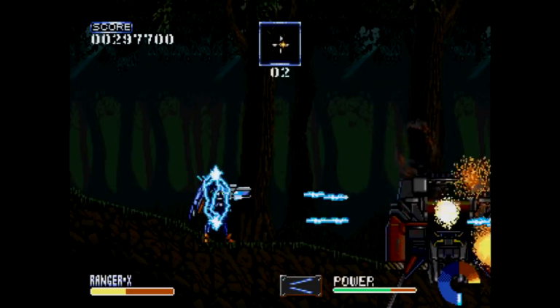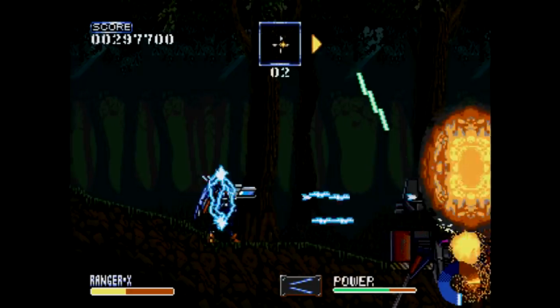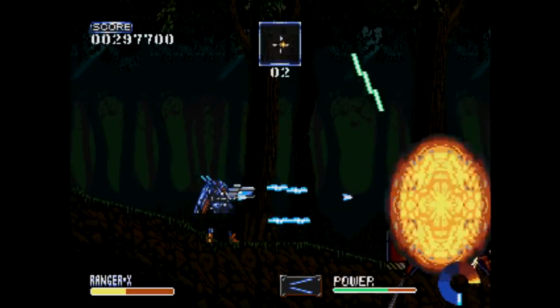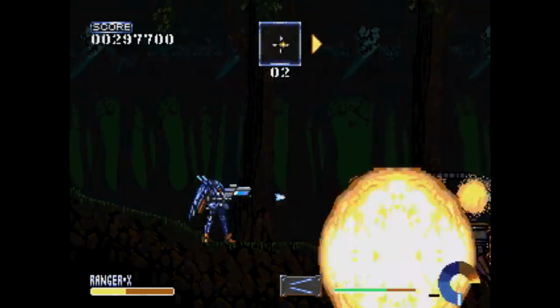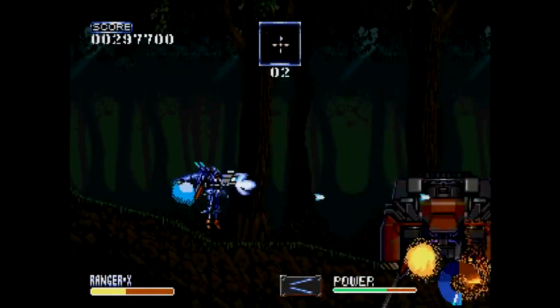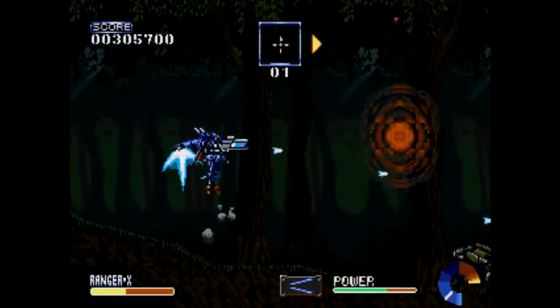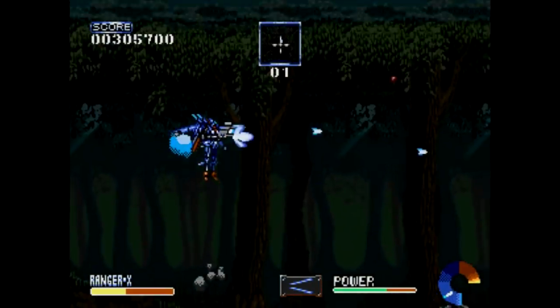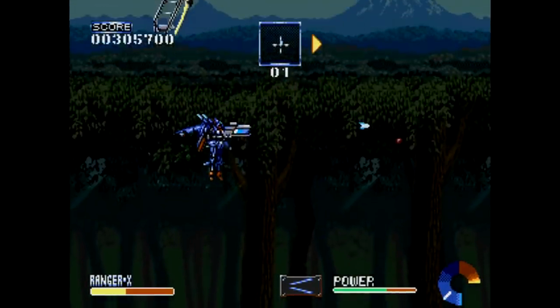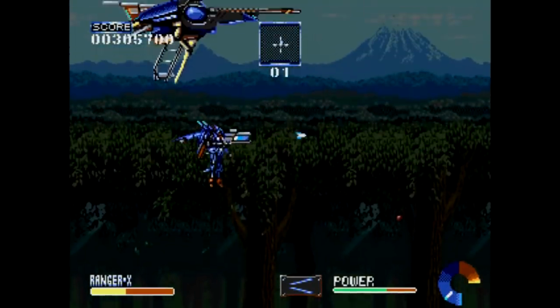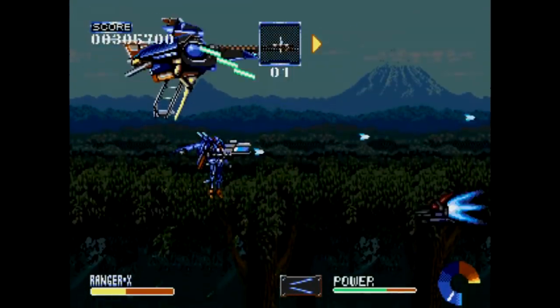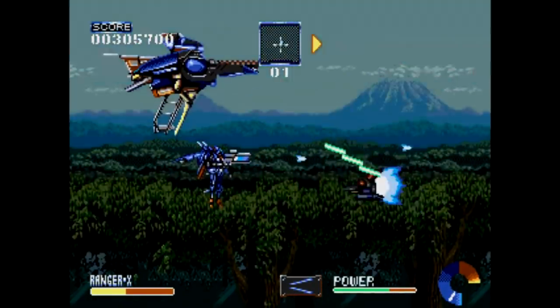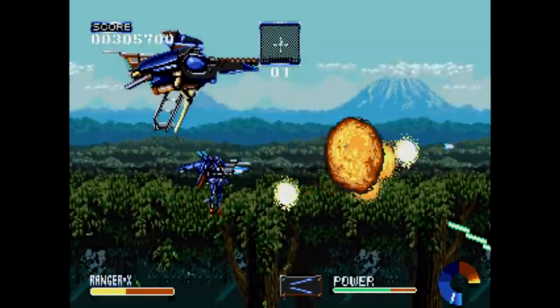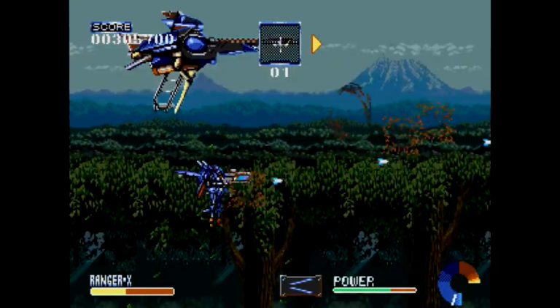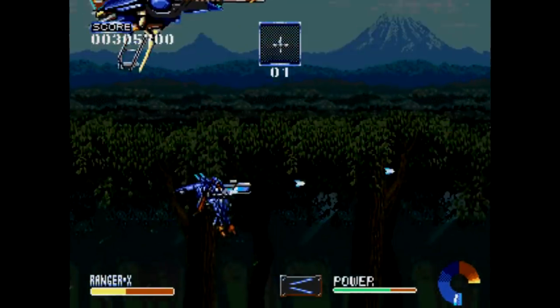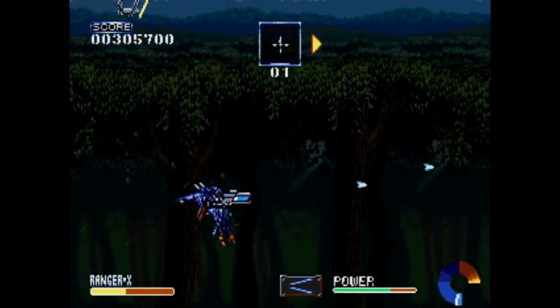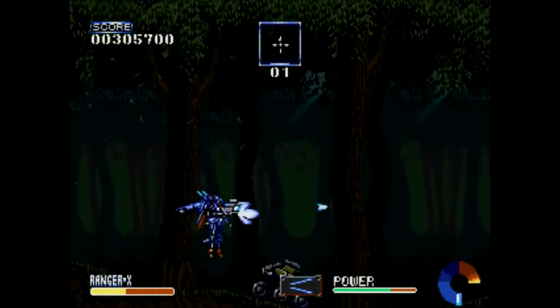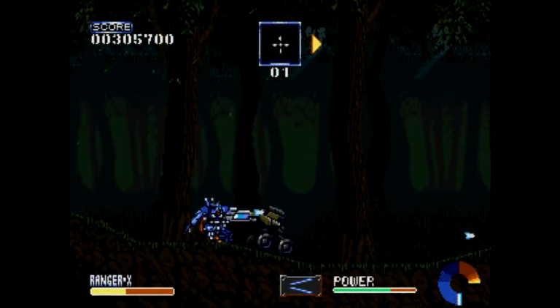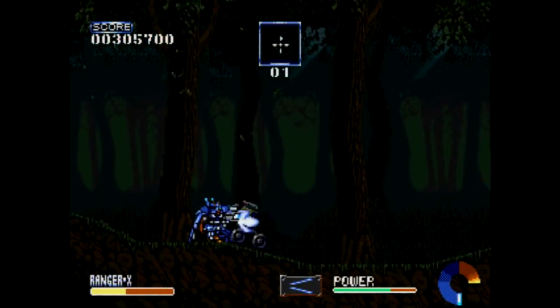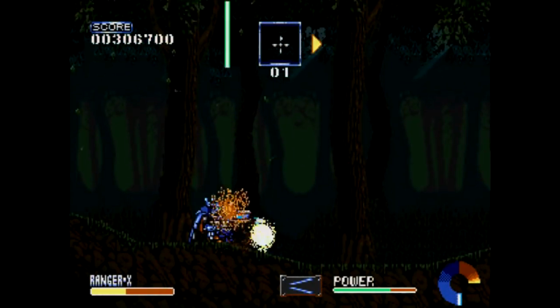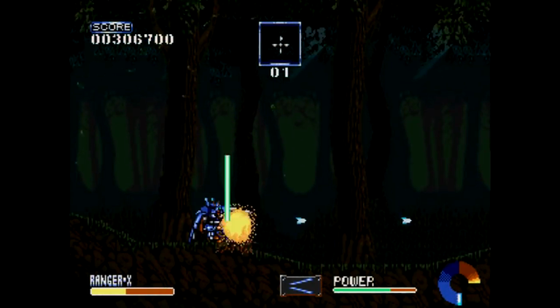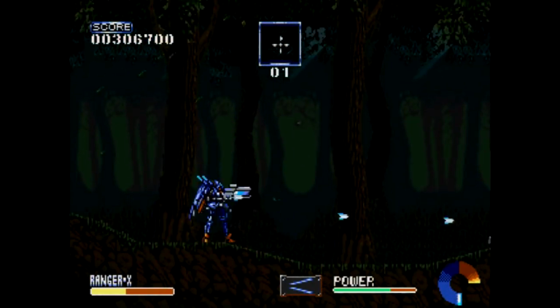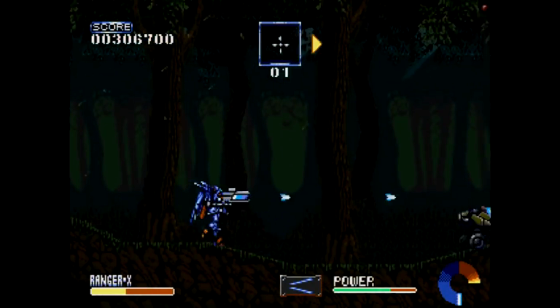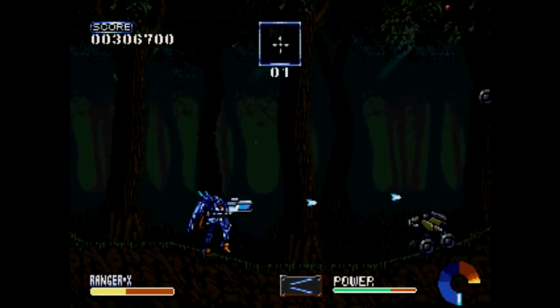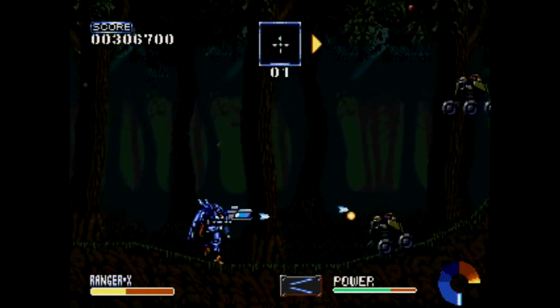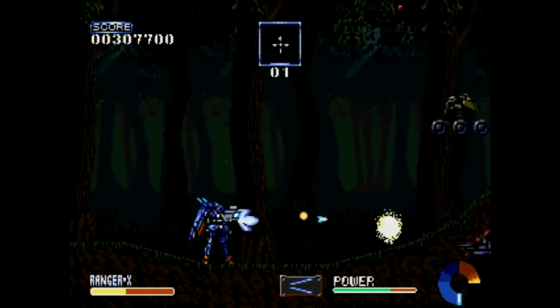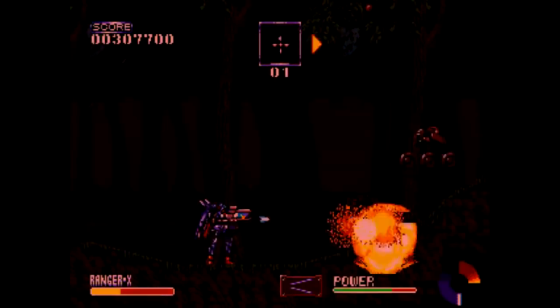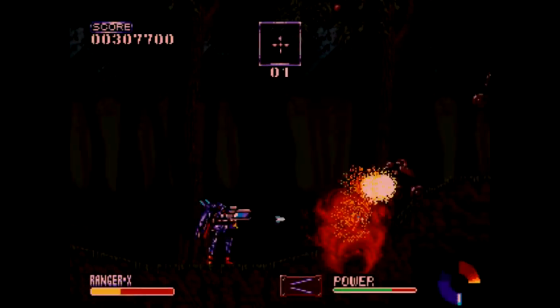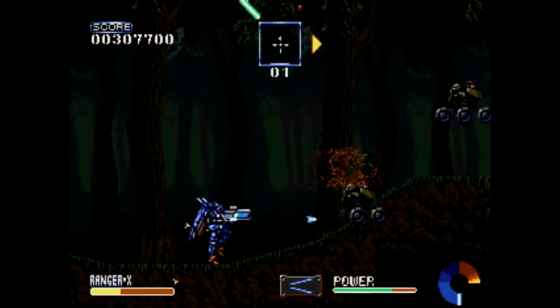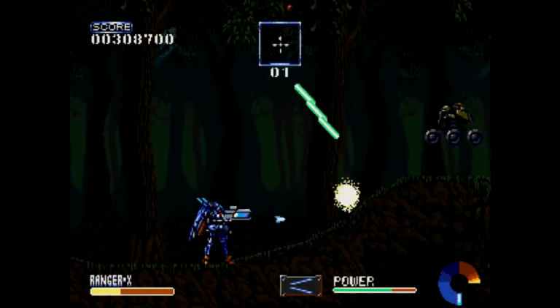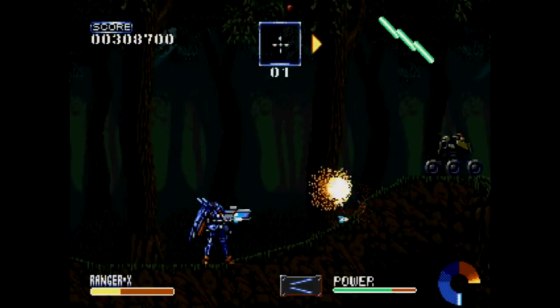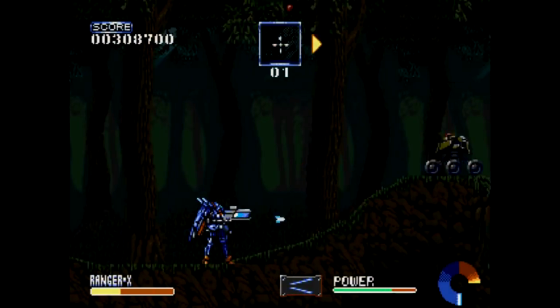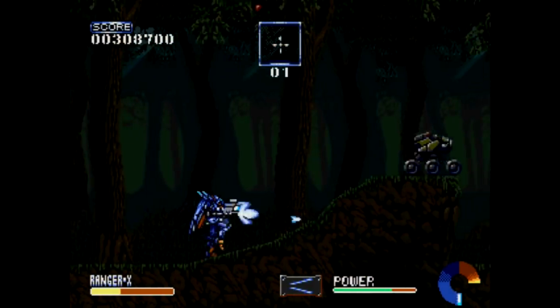Later on in the third level, you're introduced to the Eos — this flying thing that provides air support from above — but unfortunately there's no way to control the Eos independently.